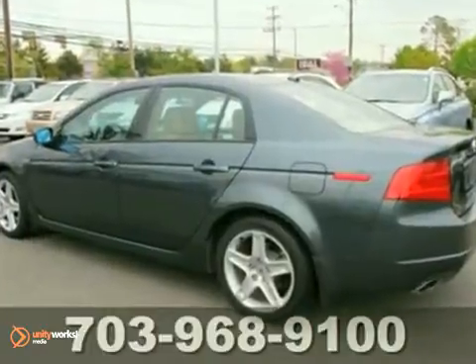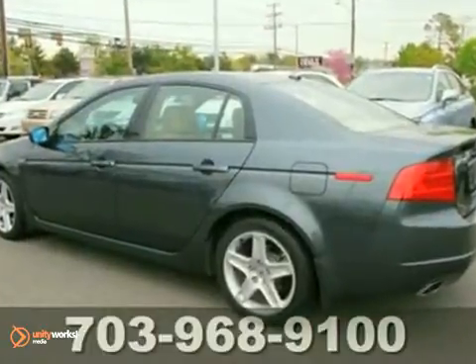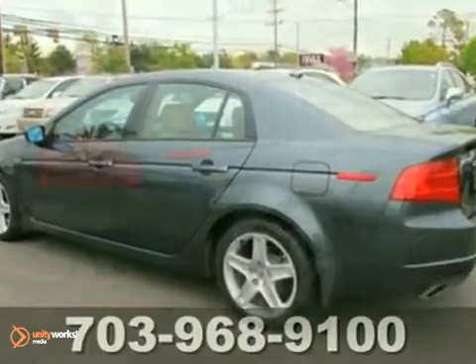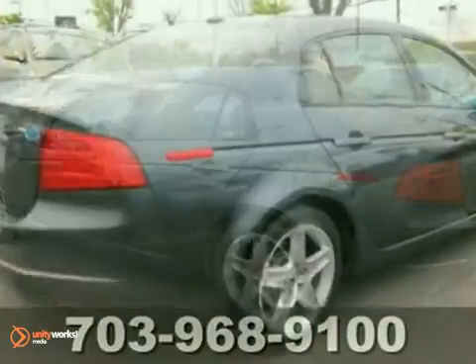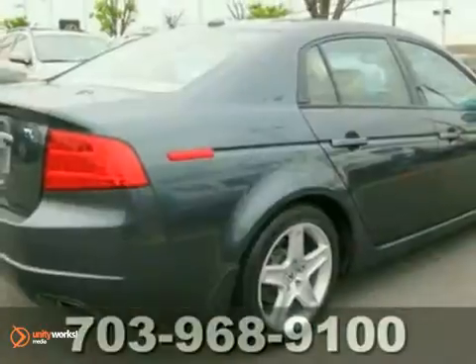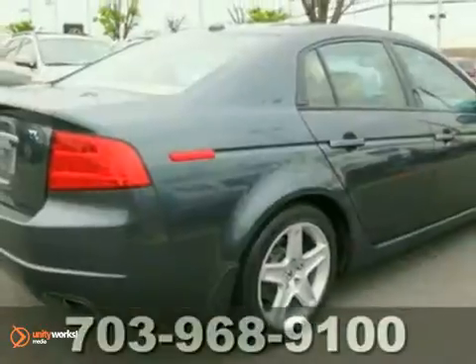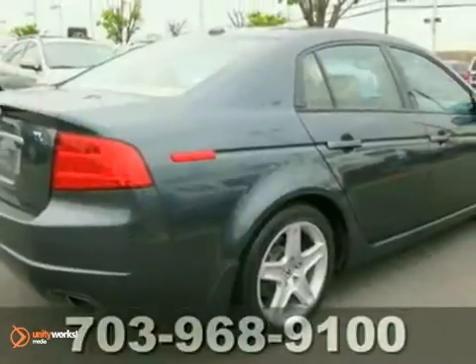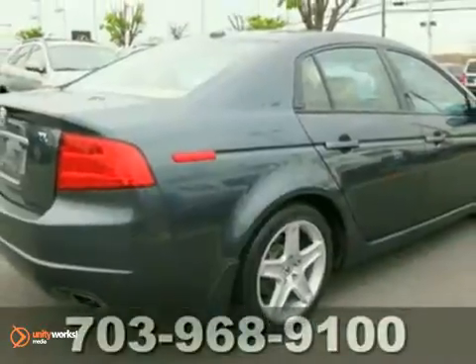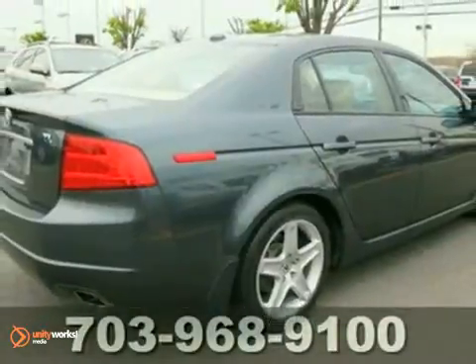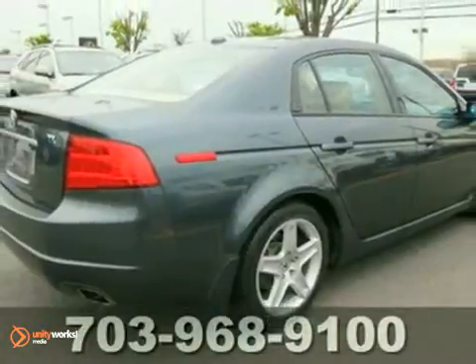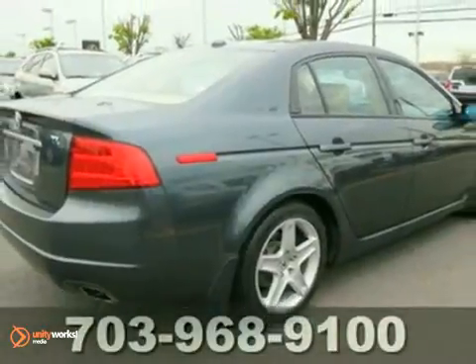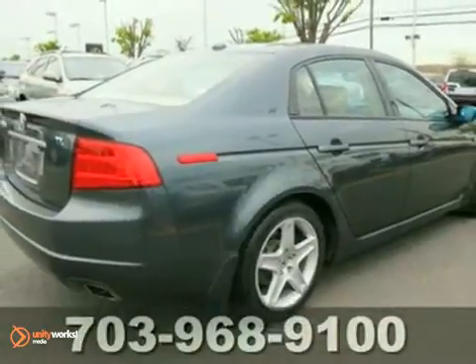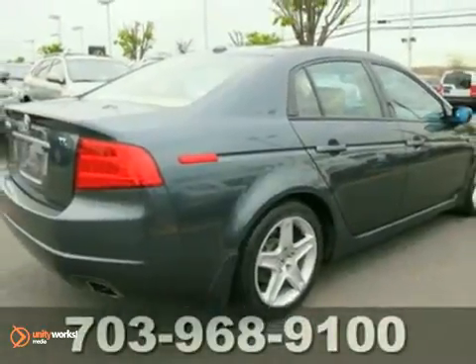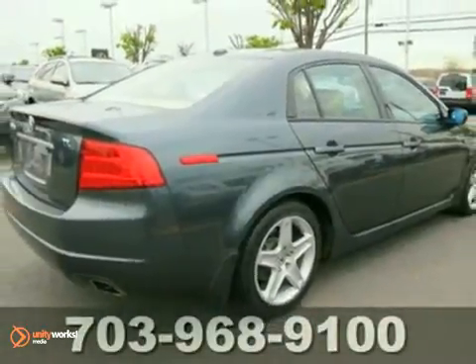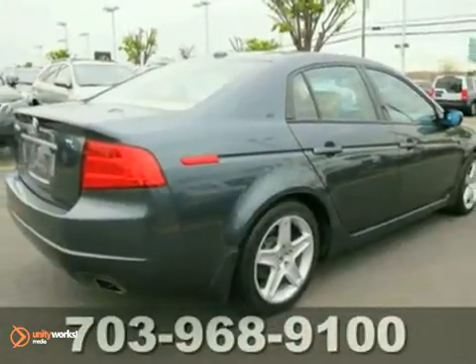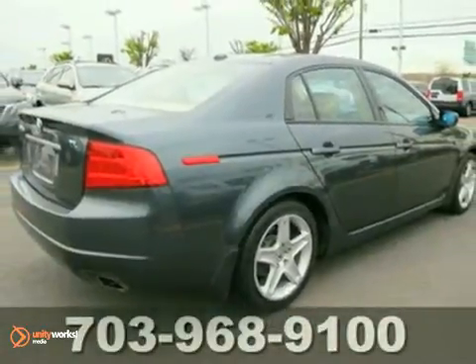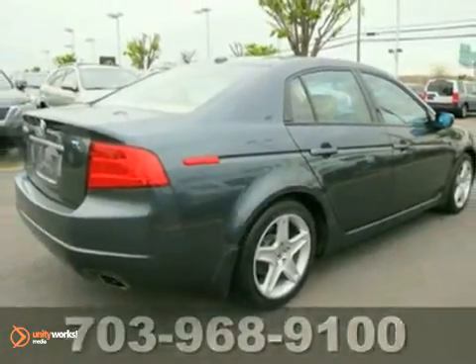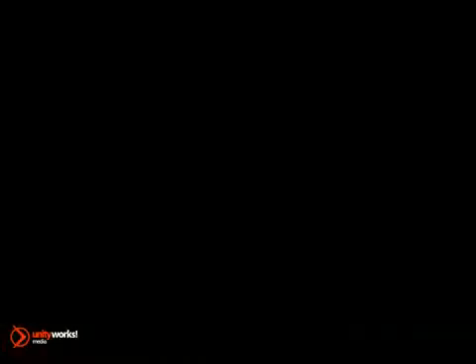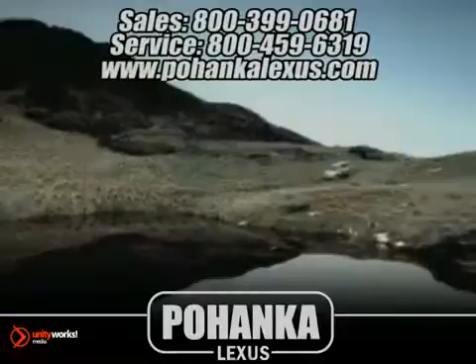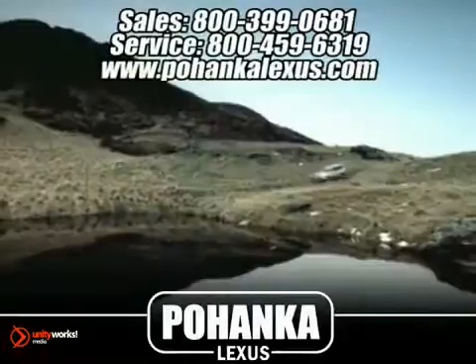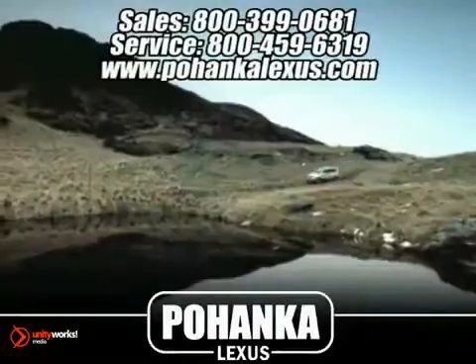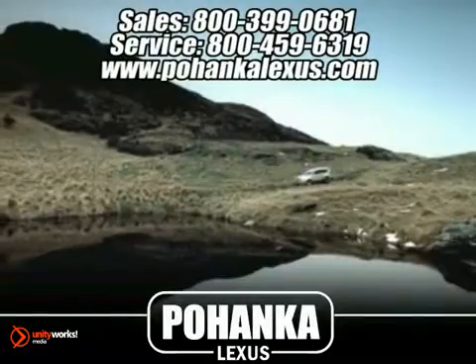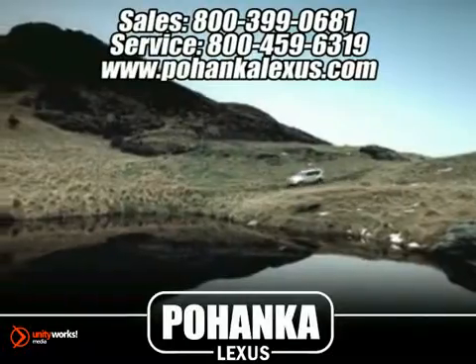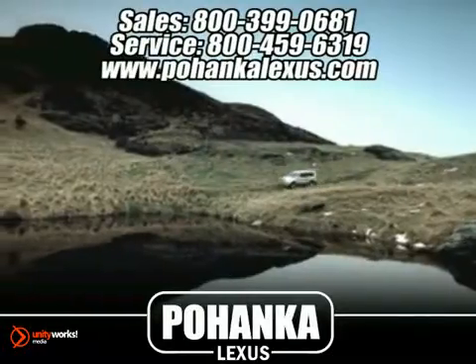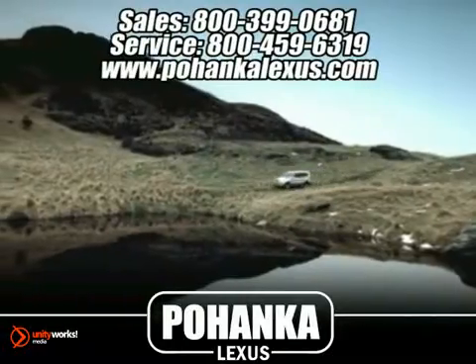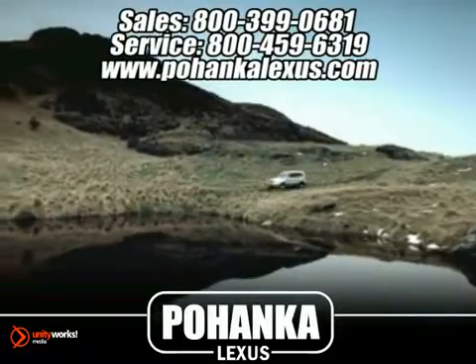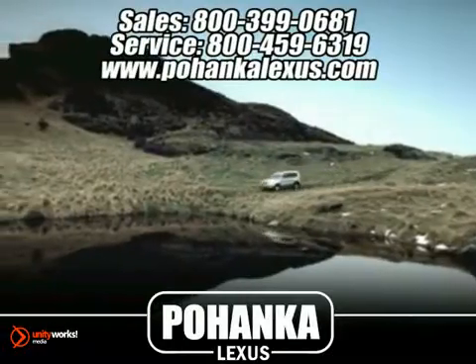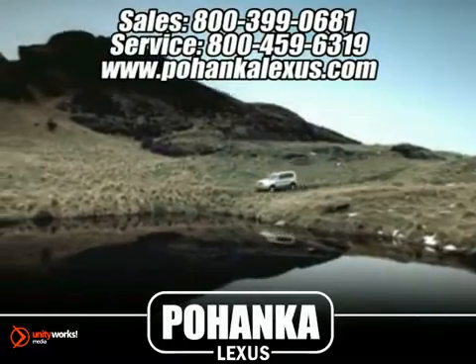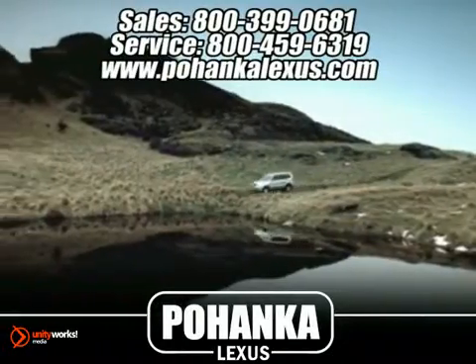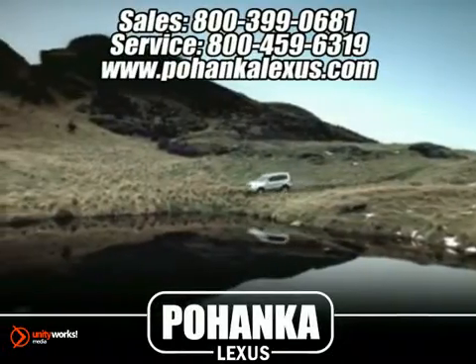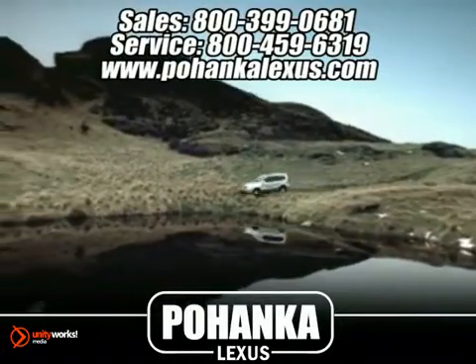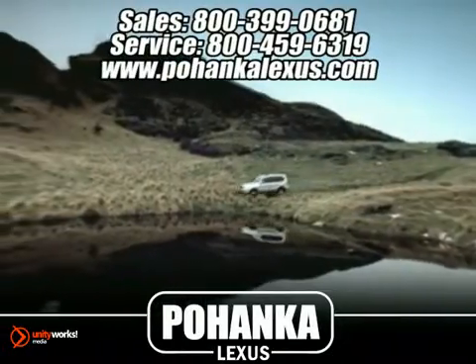We'd love to have you take it for a test drive. Great service, great selection, and low prices.